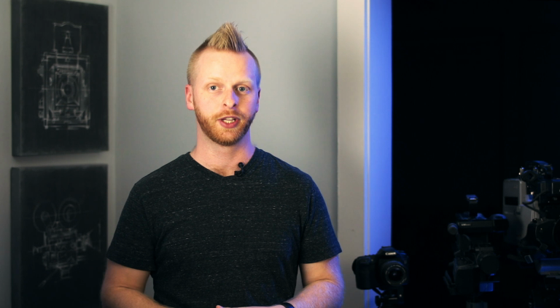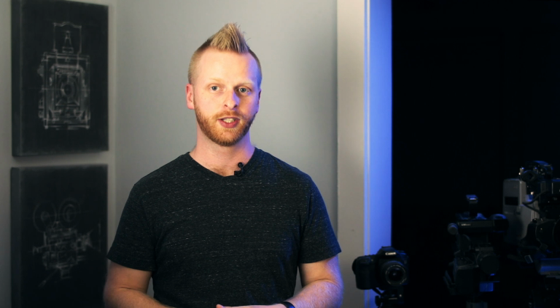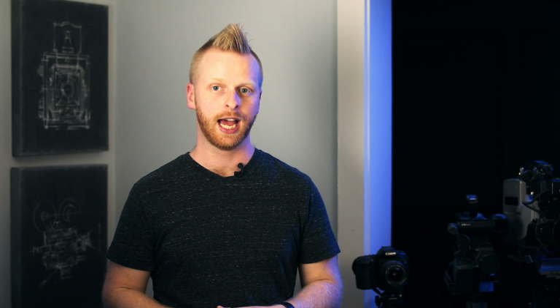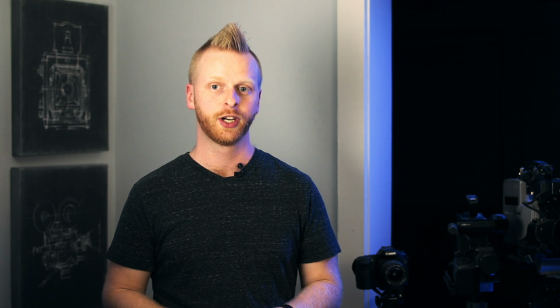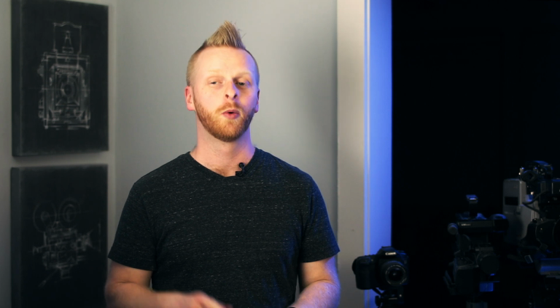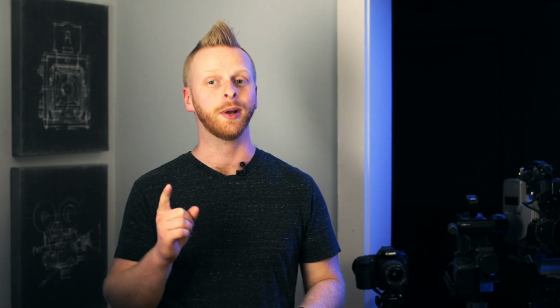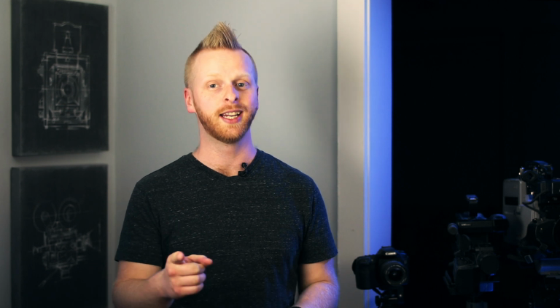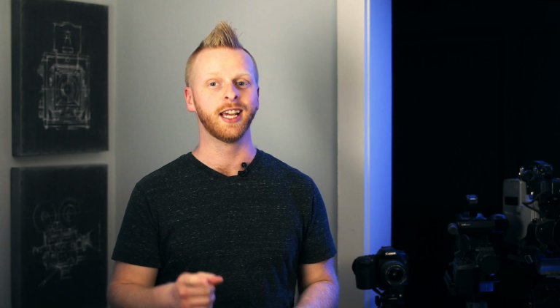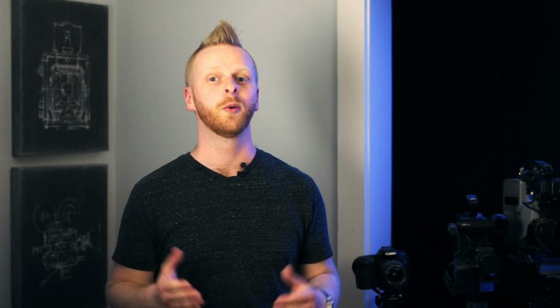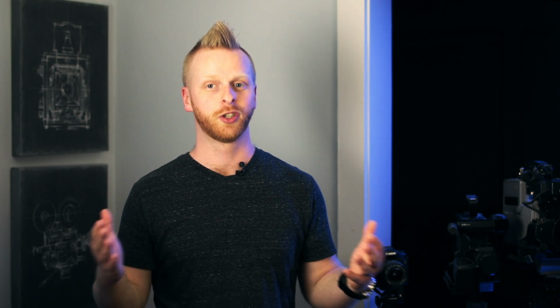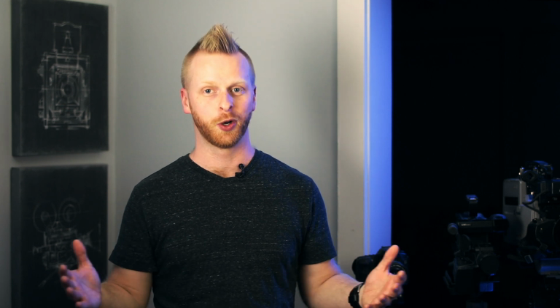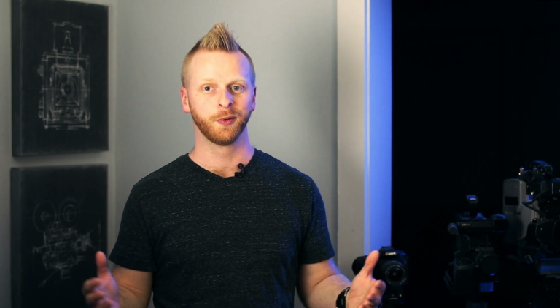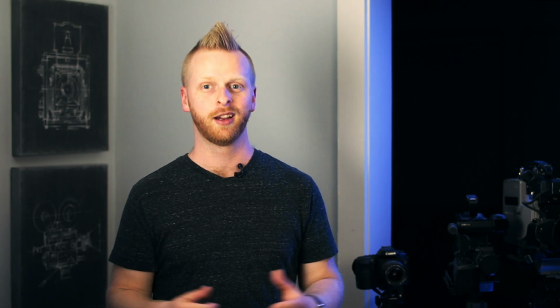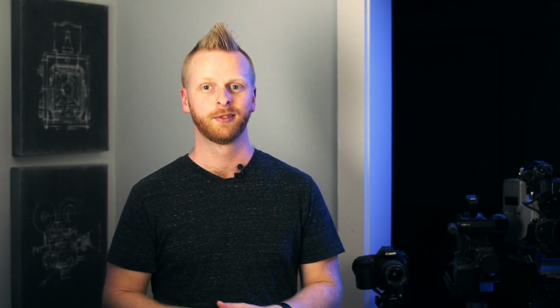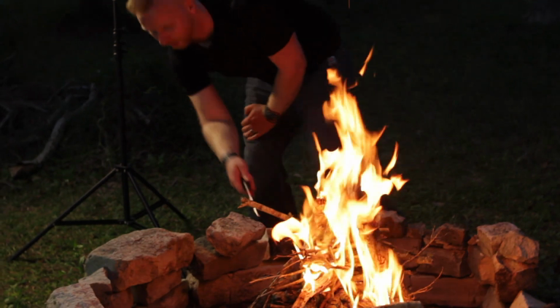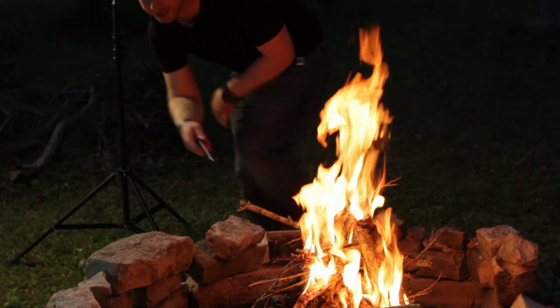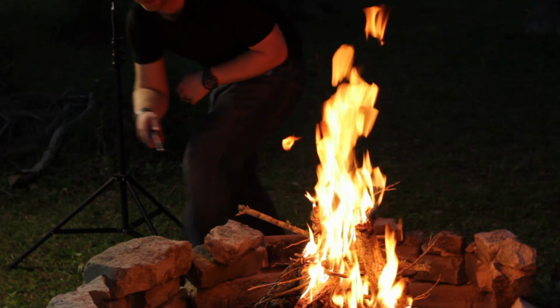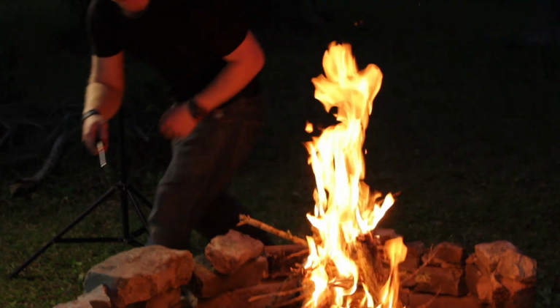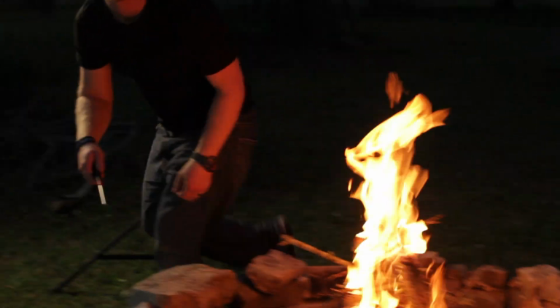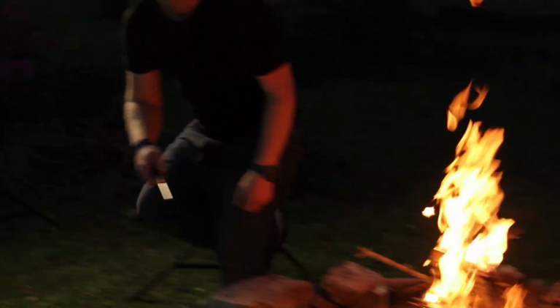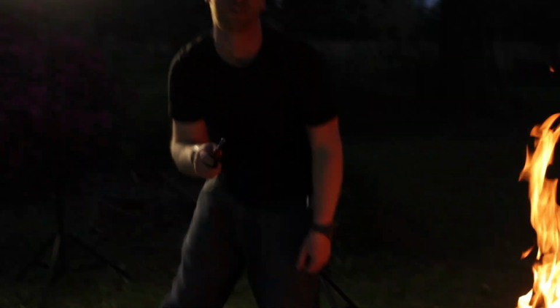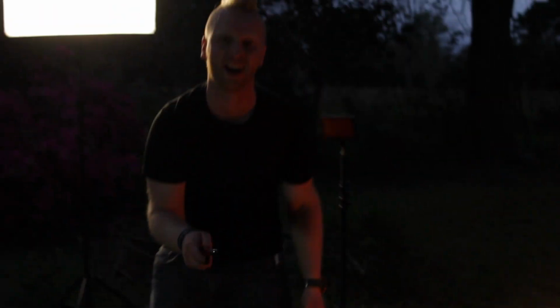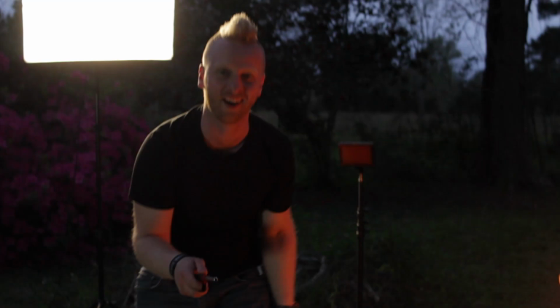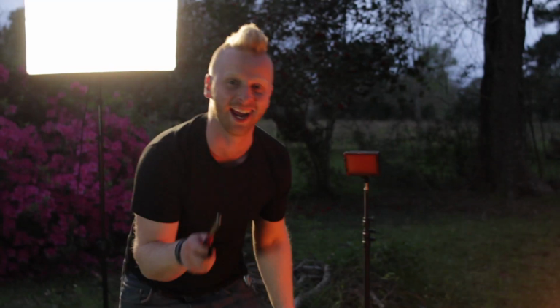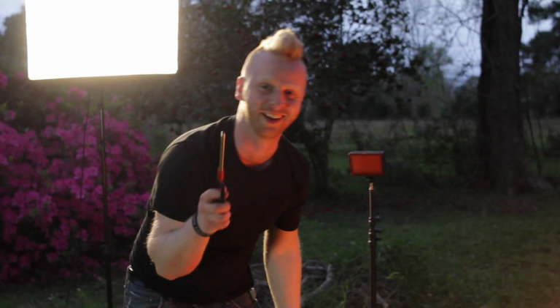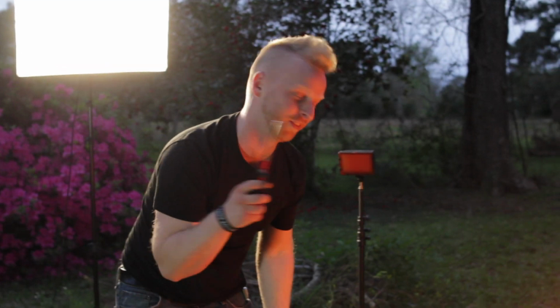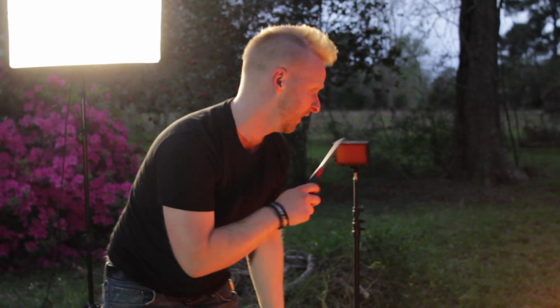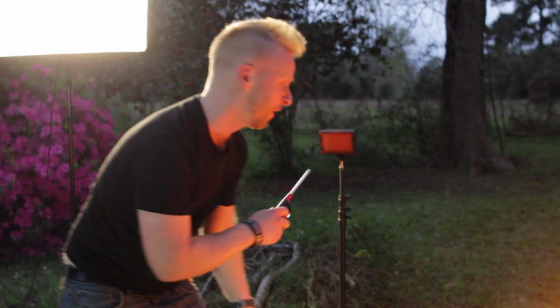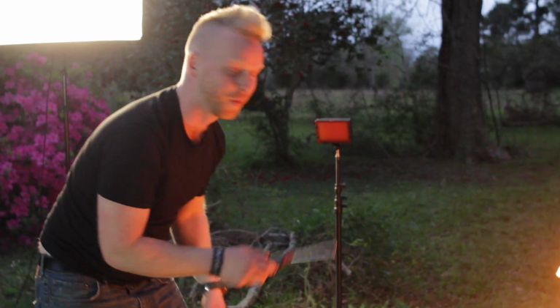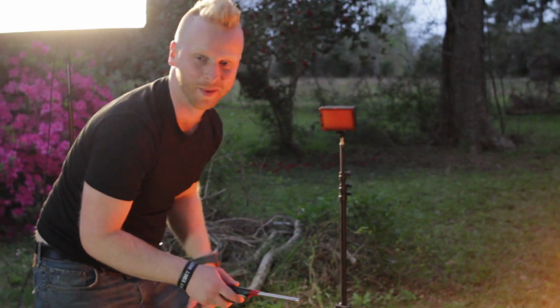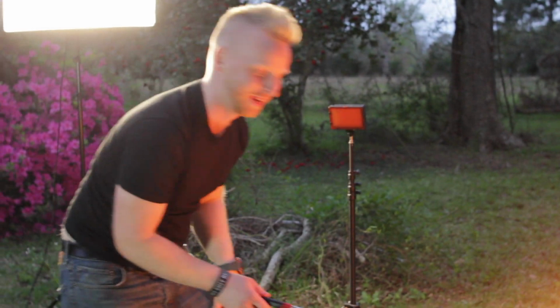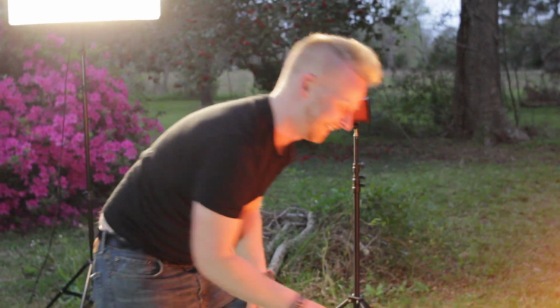For this sketch, what we did need was a shoulder rig. We're about to find out how fire and video equipment mix.